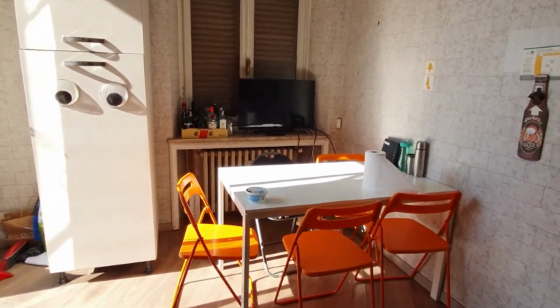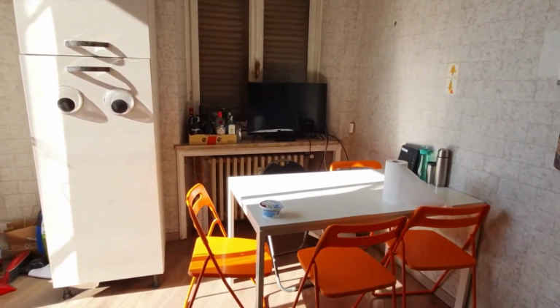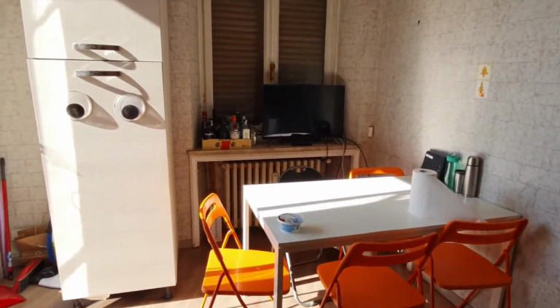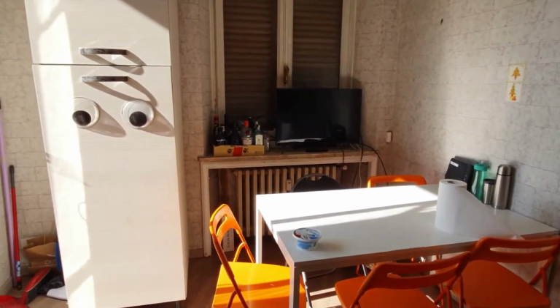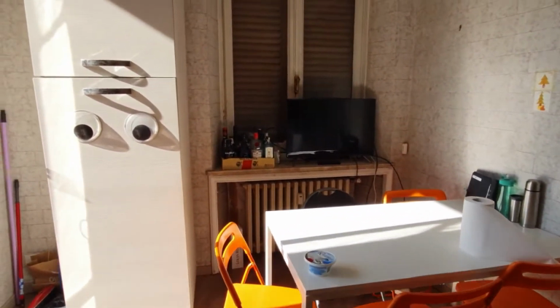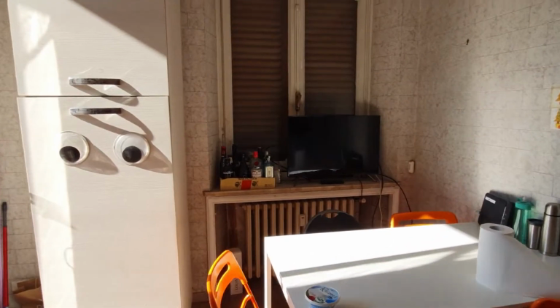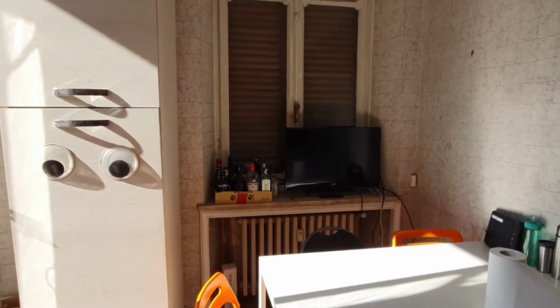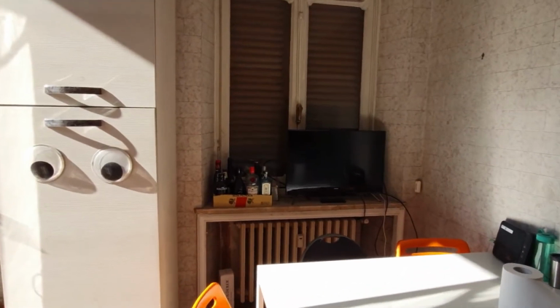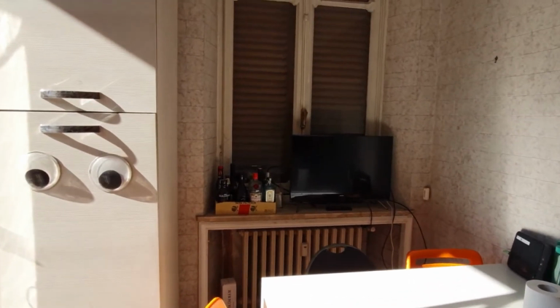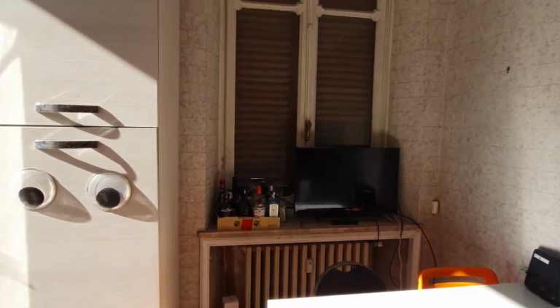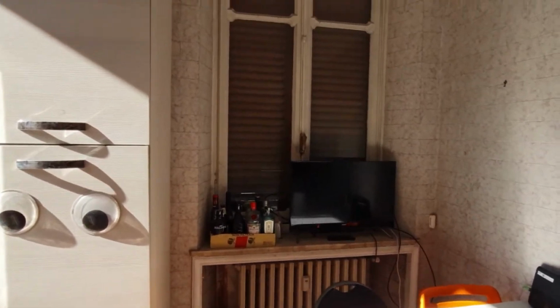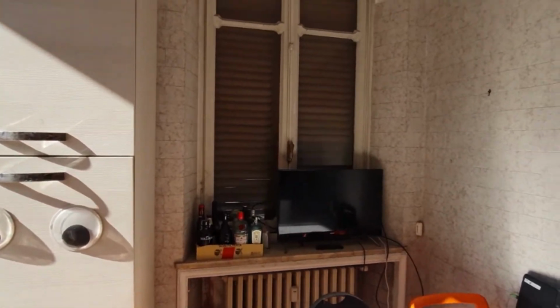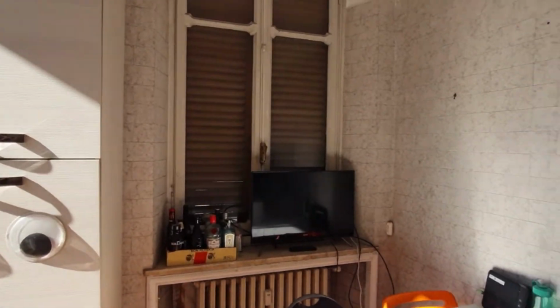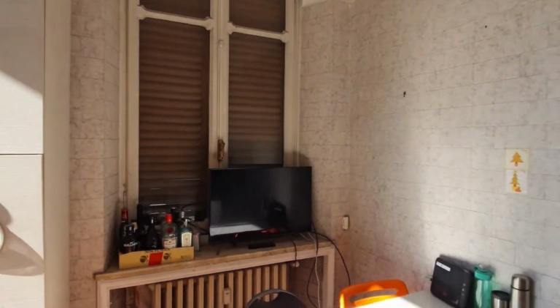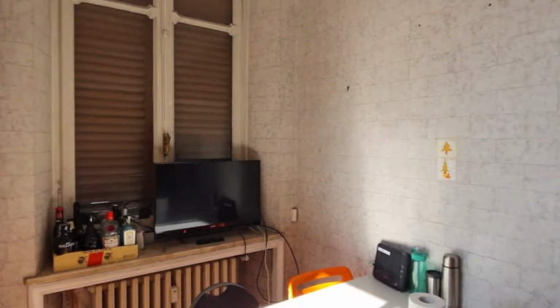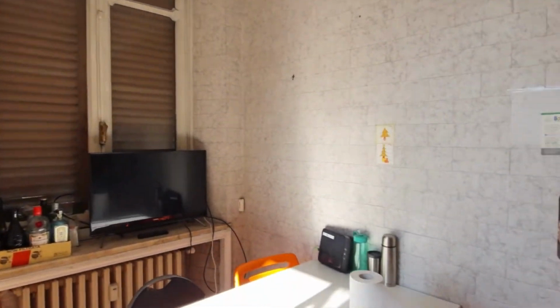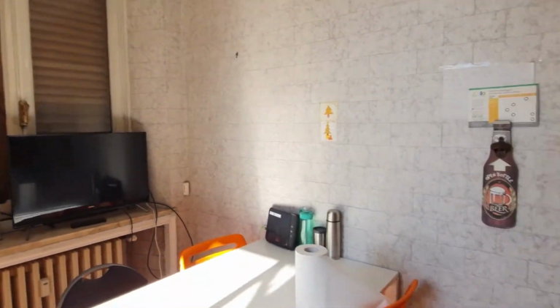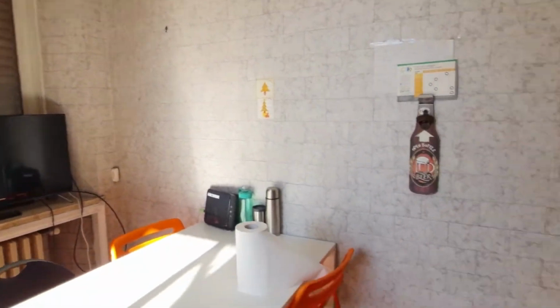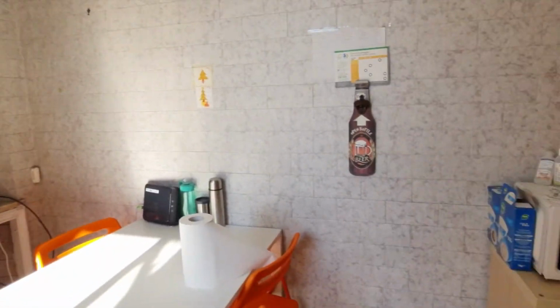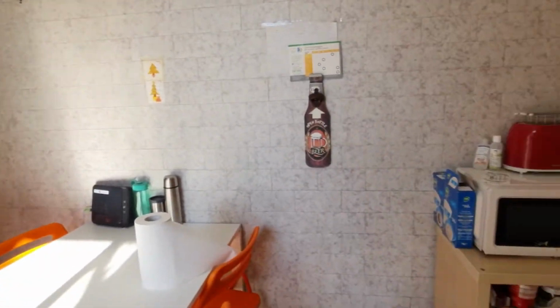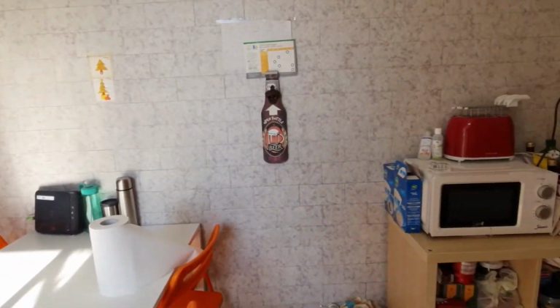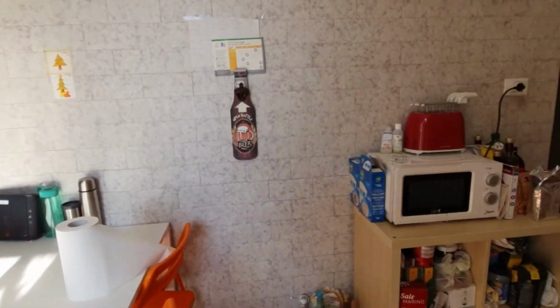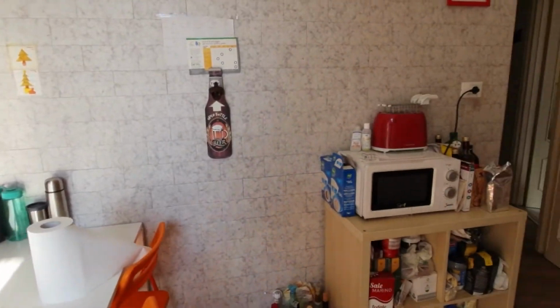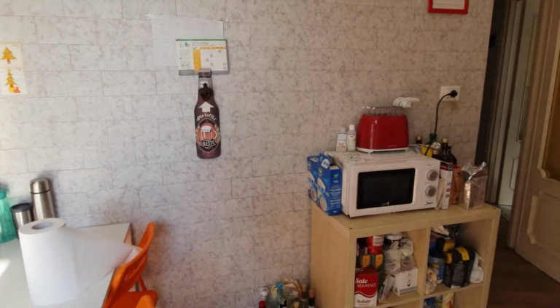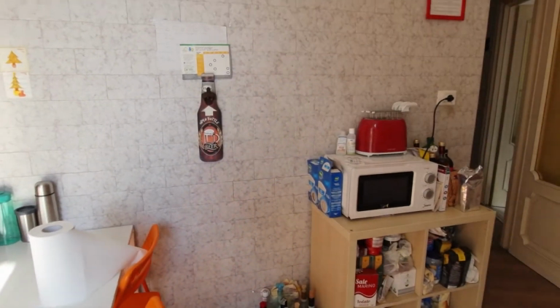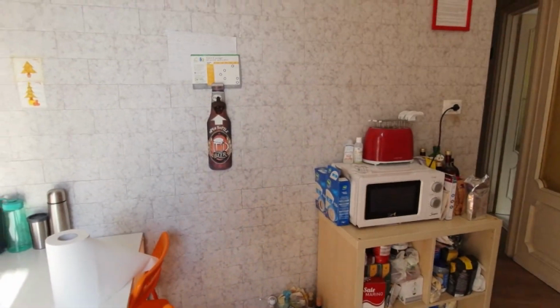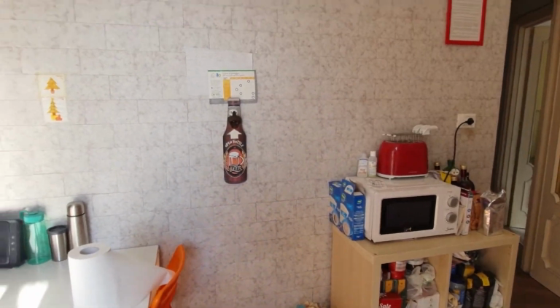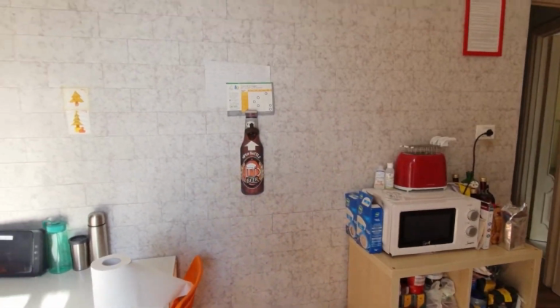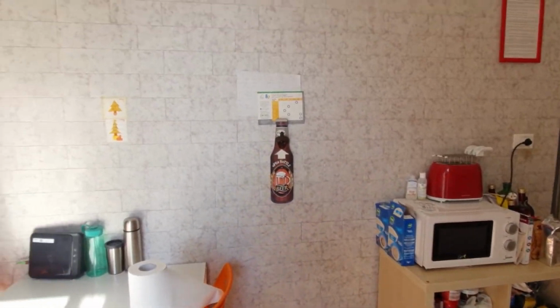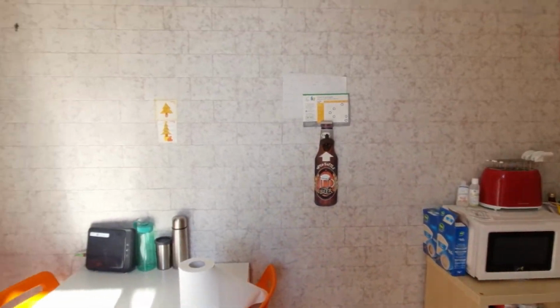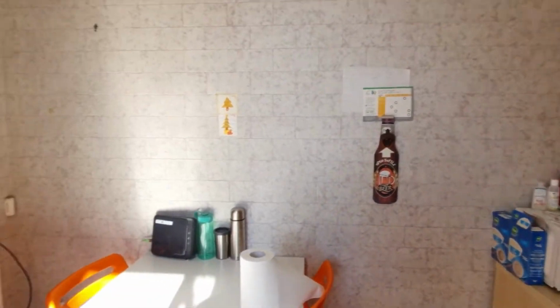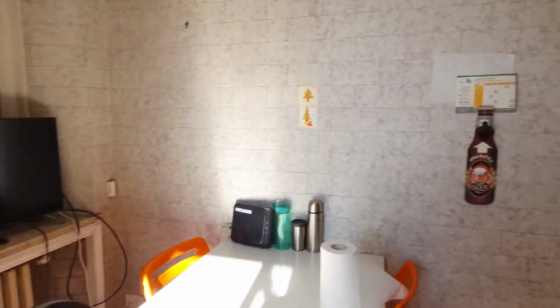On the other side you have the dining table with also a TV and a big window that is closed right now. Over there you can also see we have a microwave.